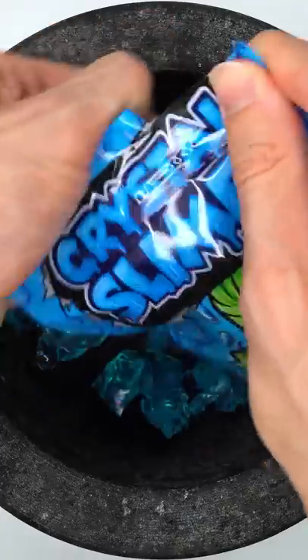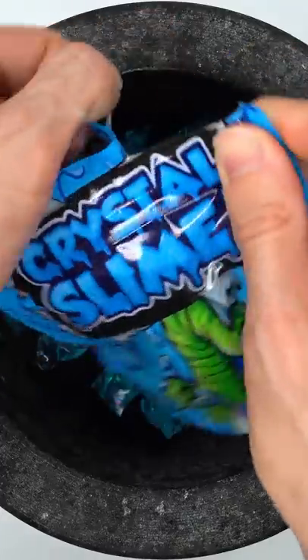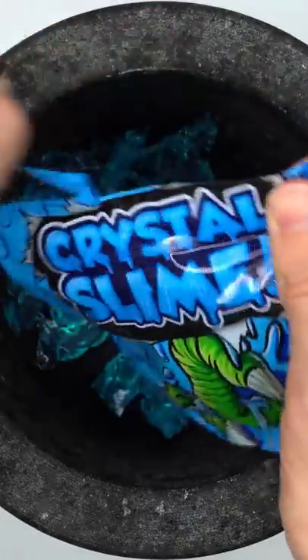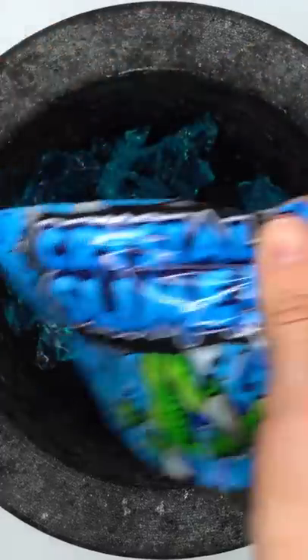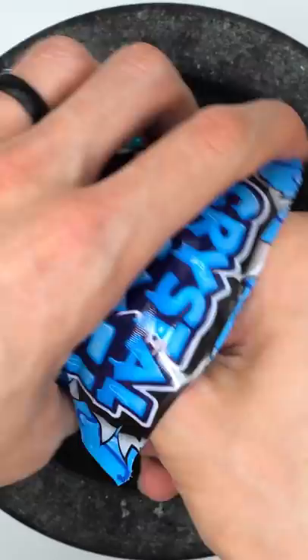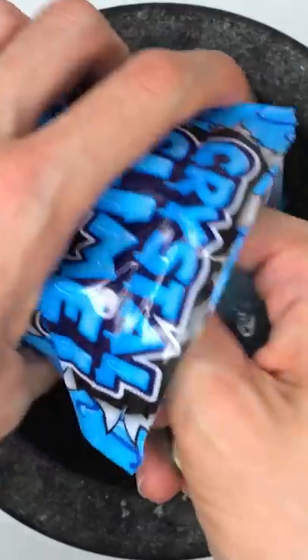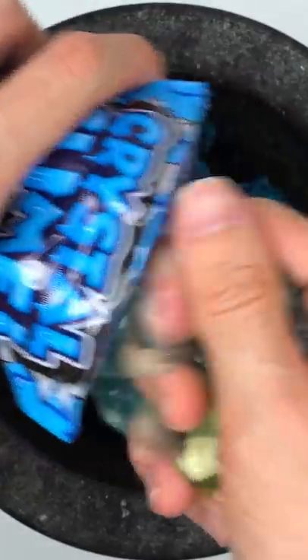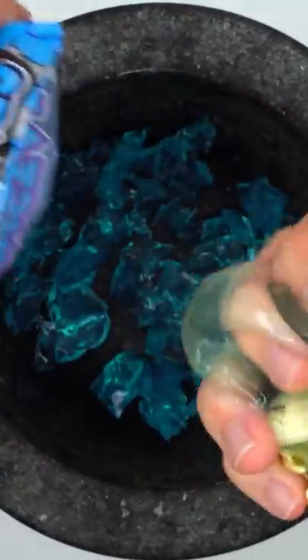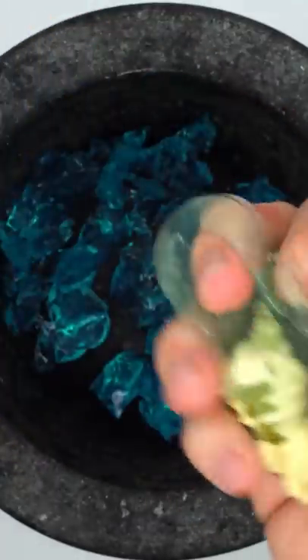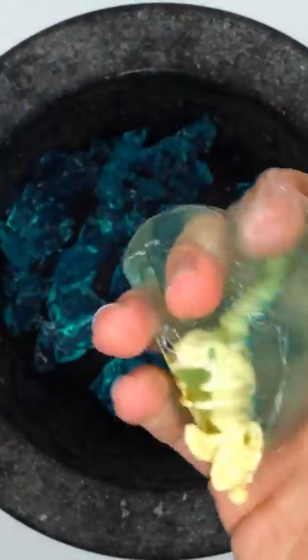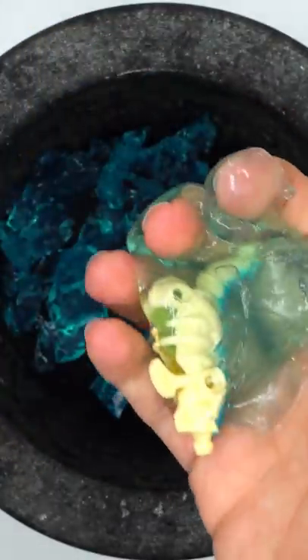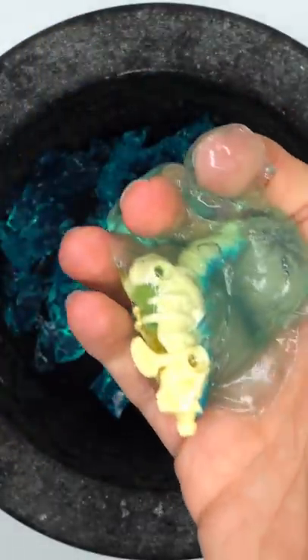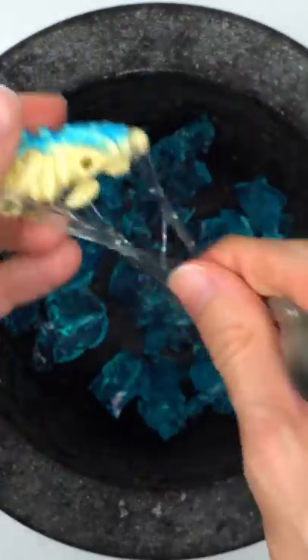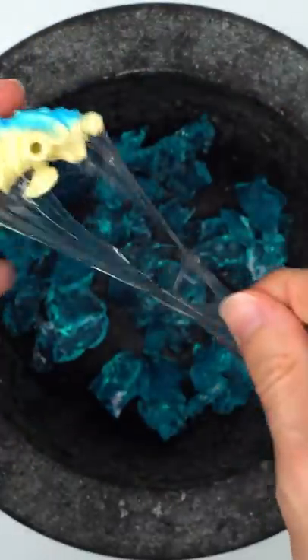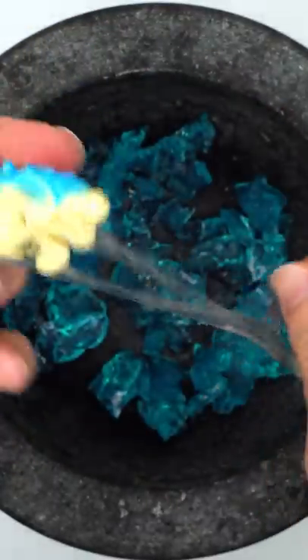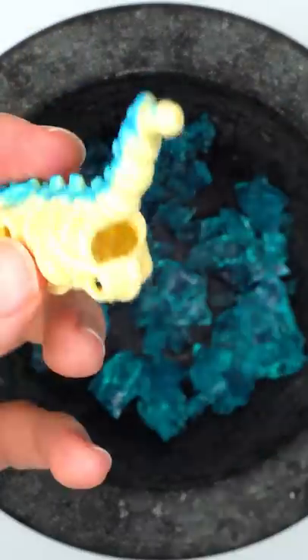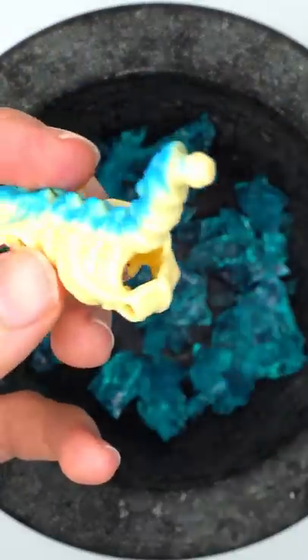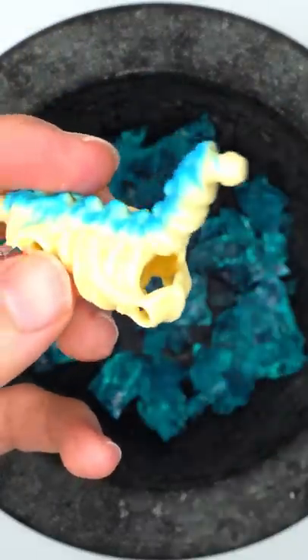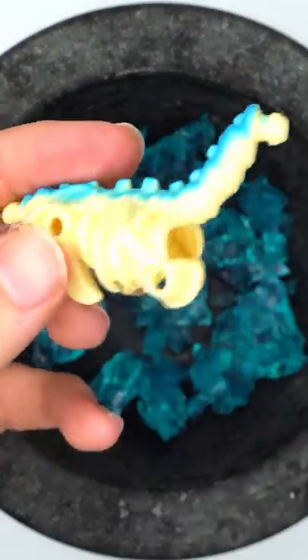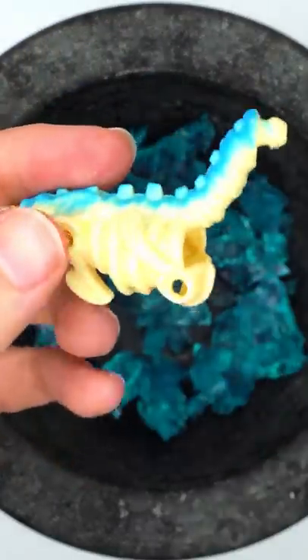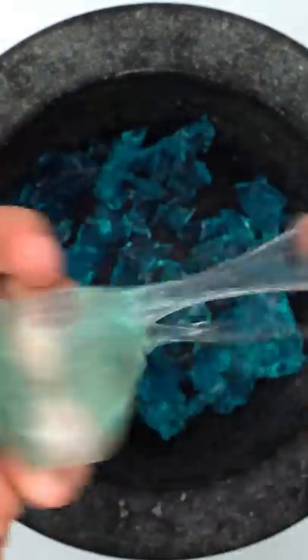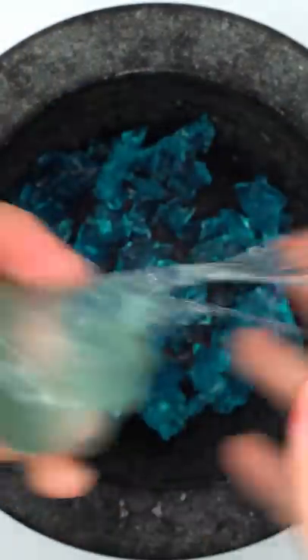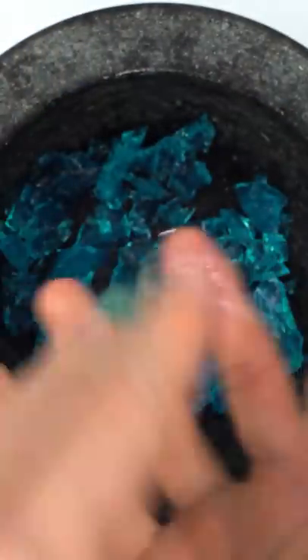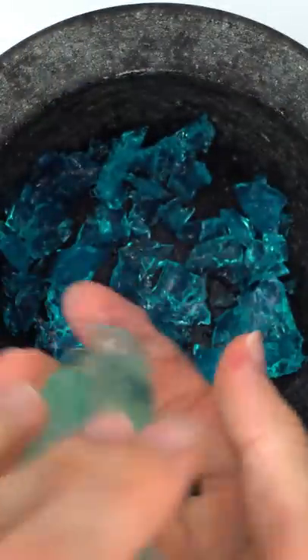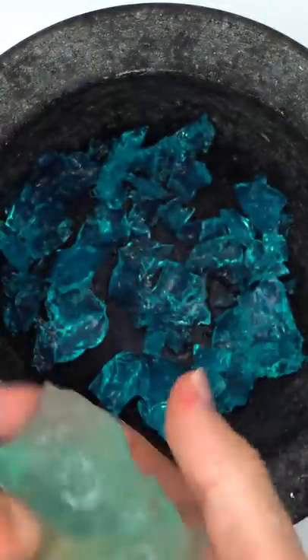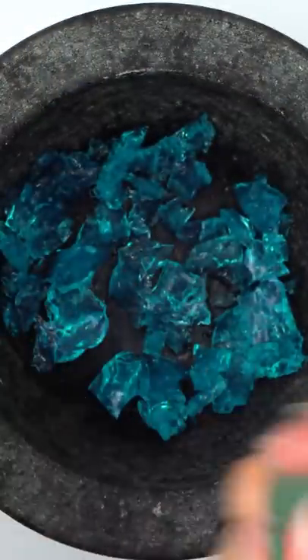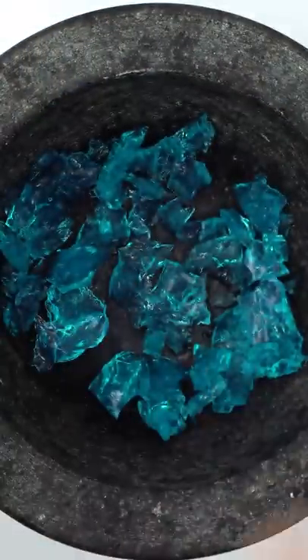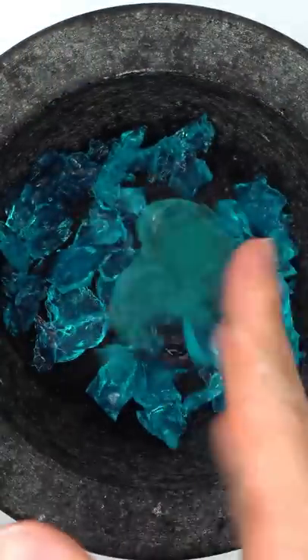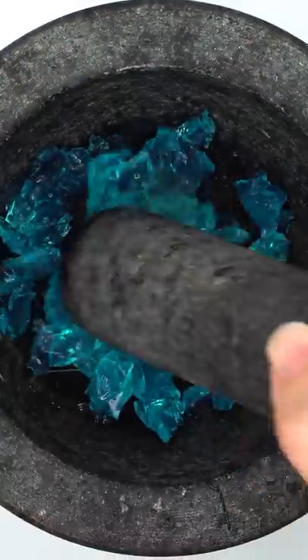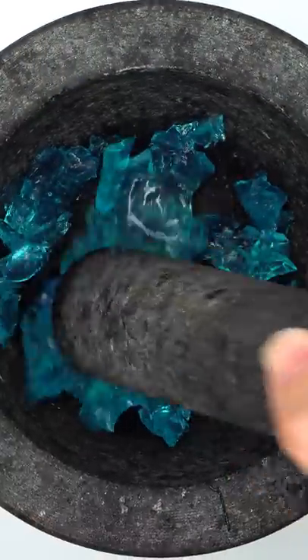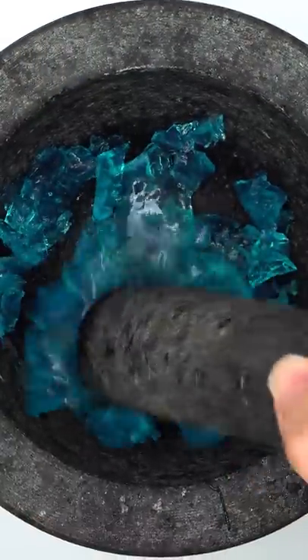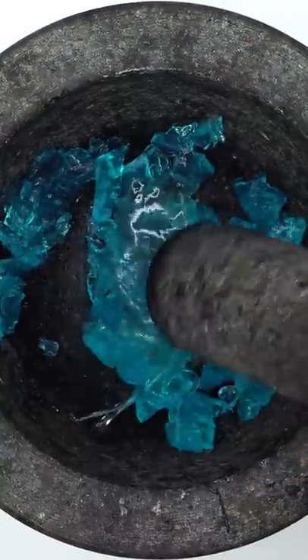Crystal slime — there's something inside. This is really sticky. Smash, smash, smash.